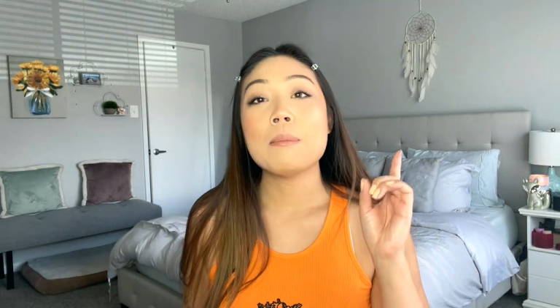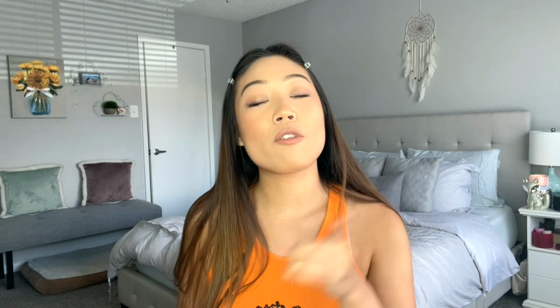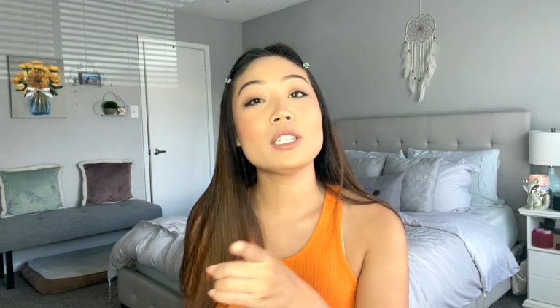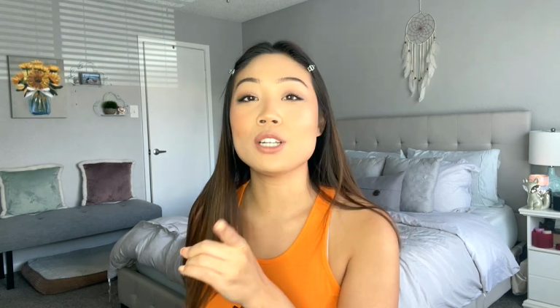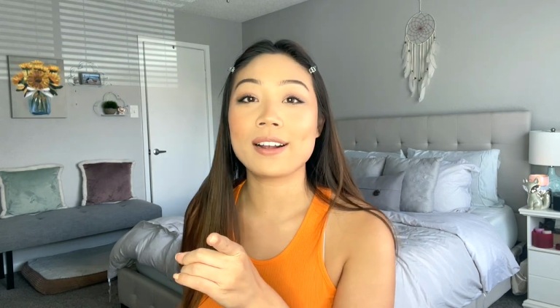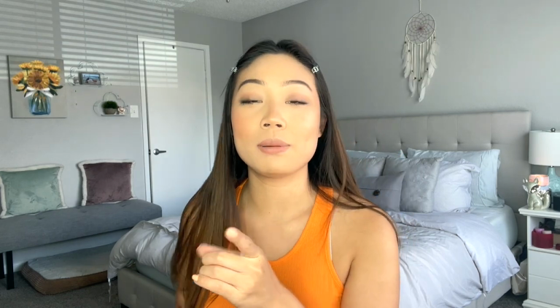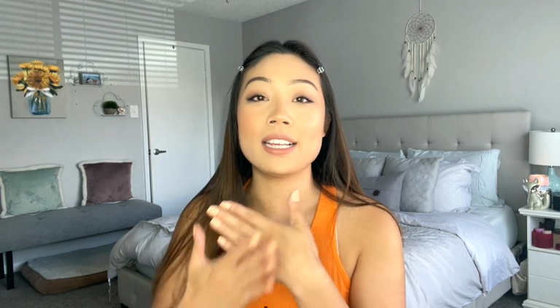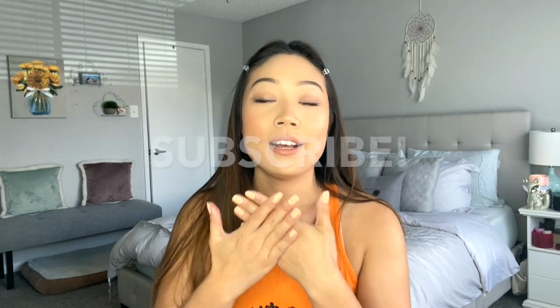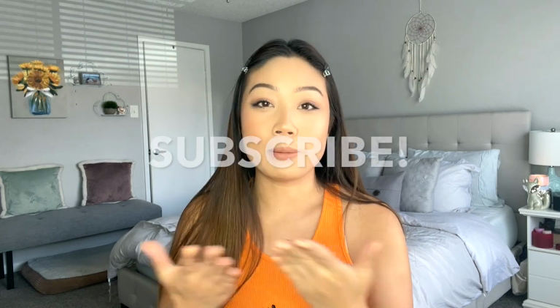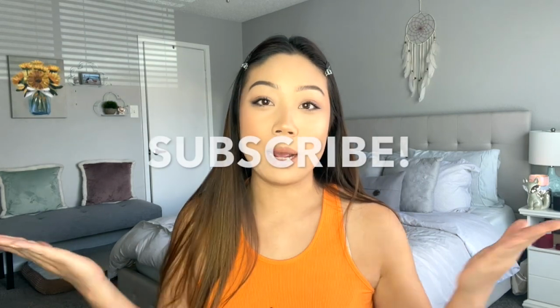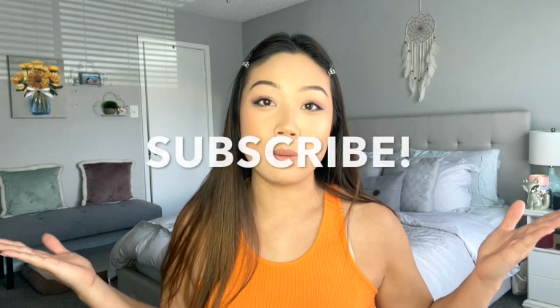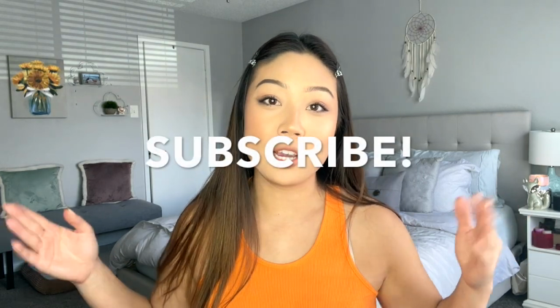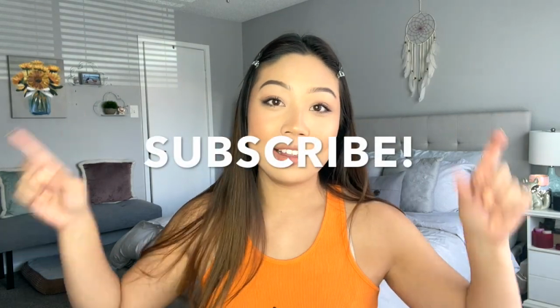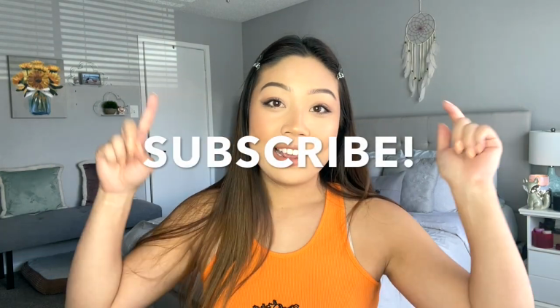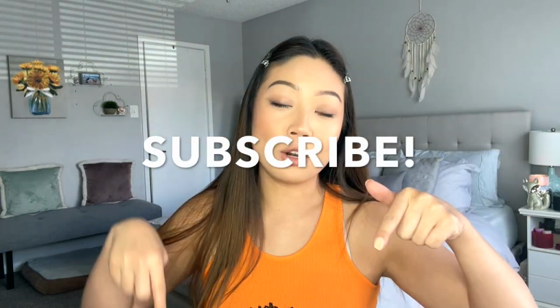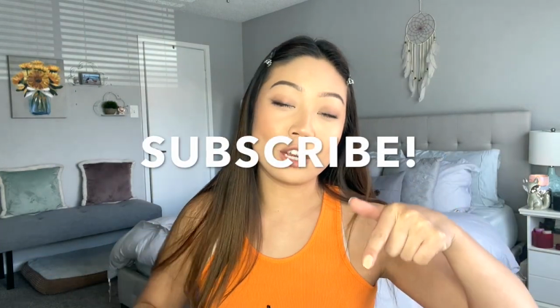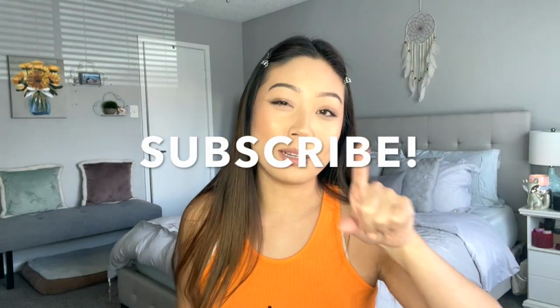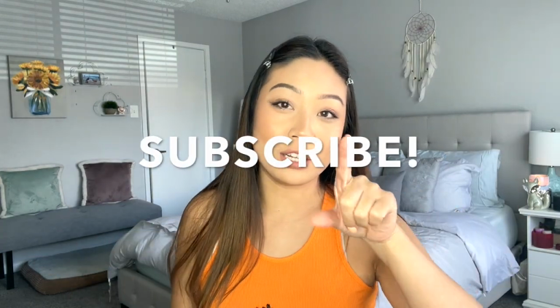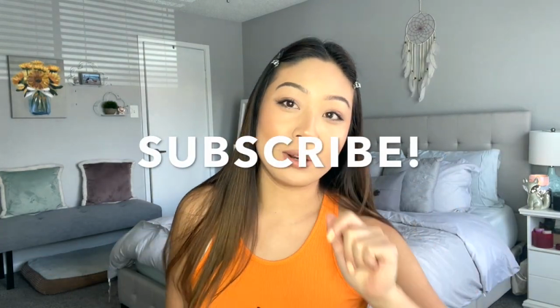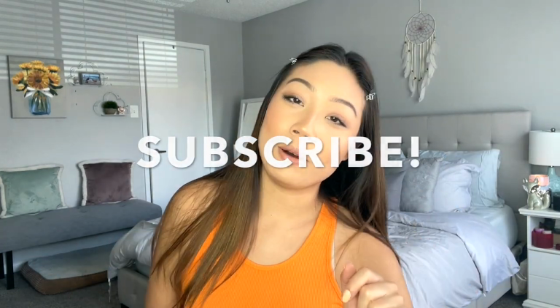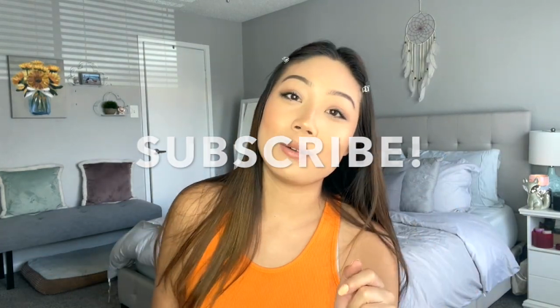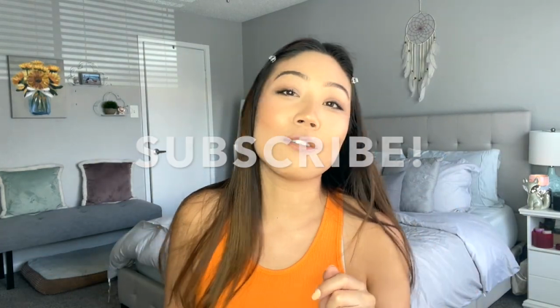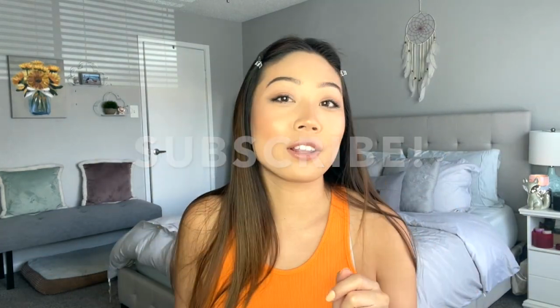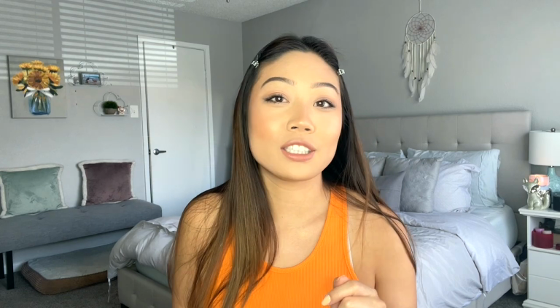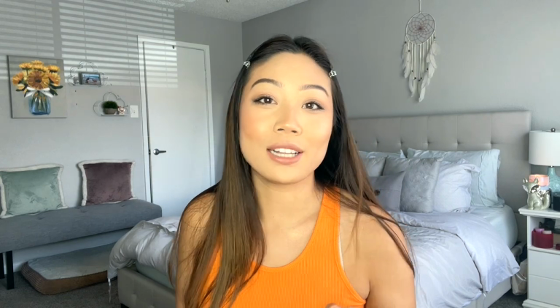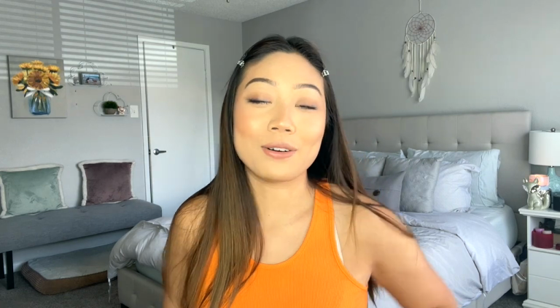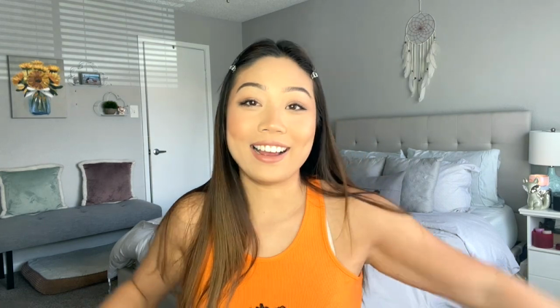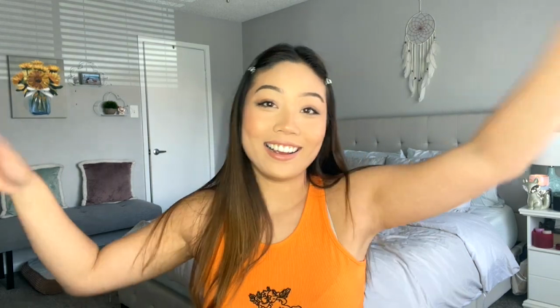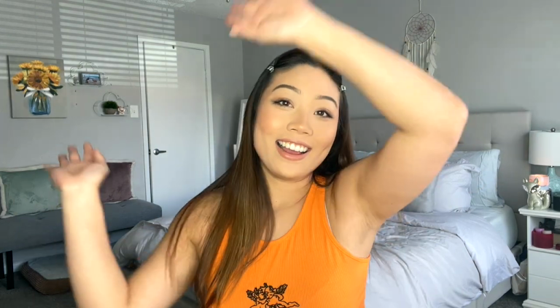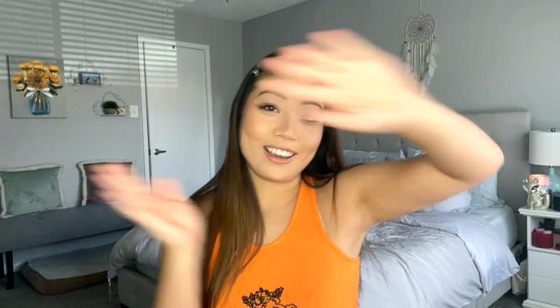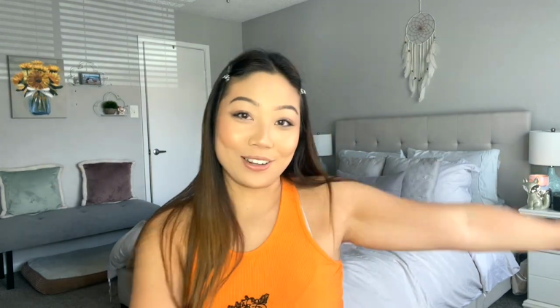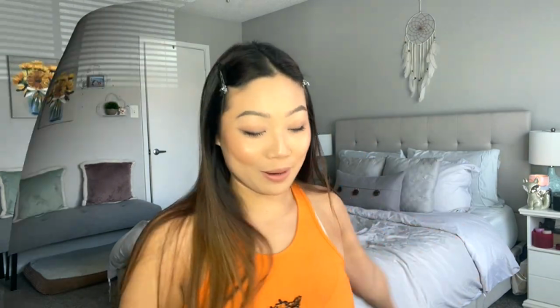But before I do, don't forget to please subscribe to my channel and hit the notification bell so you know when I post. And without further ado, let's go ahead and get on into it.